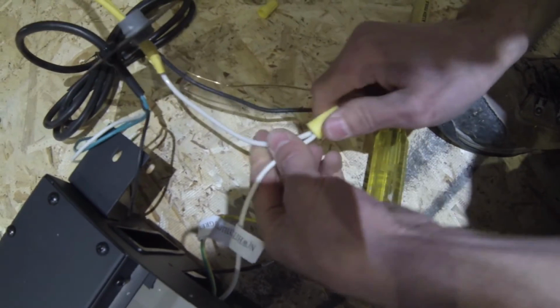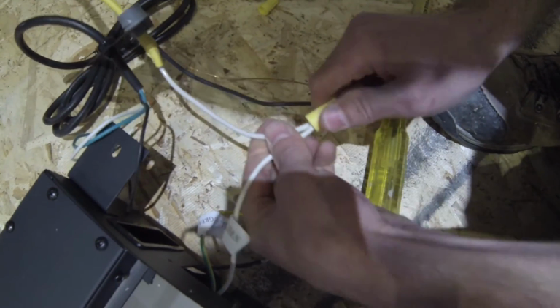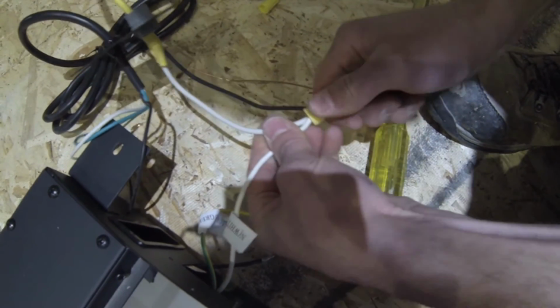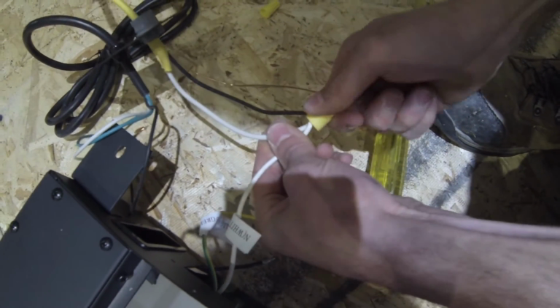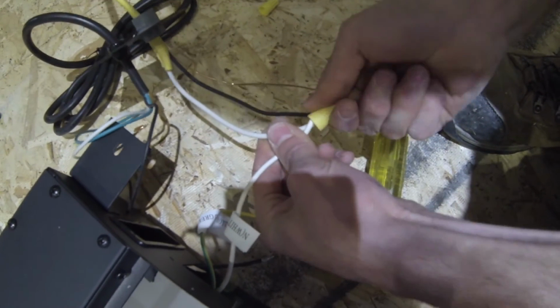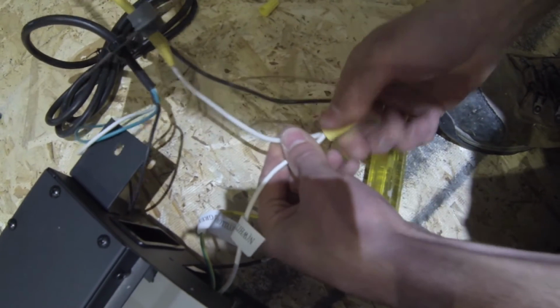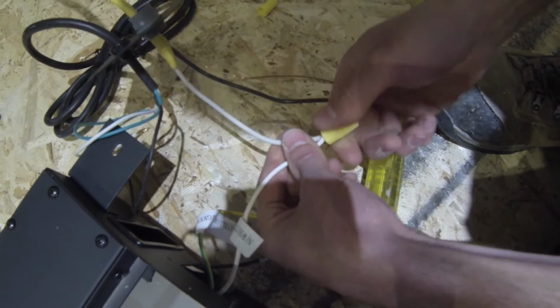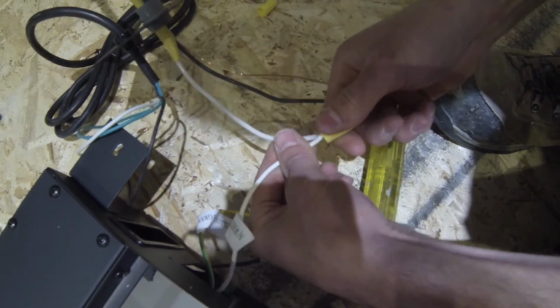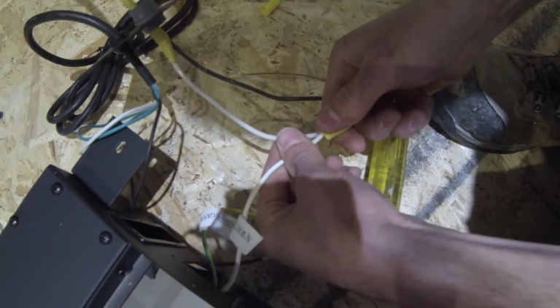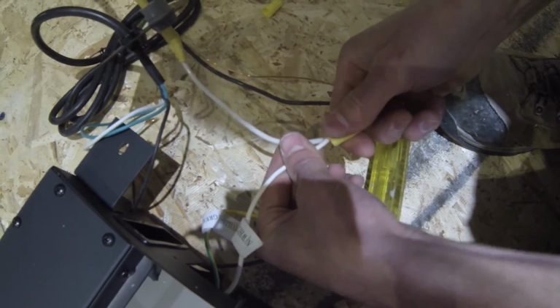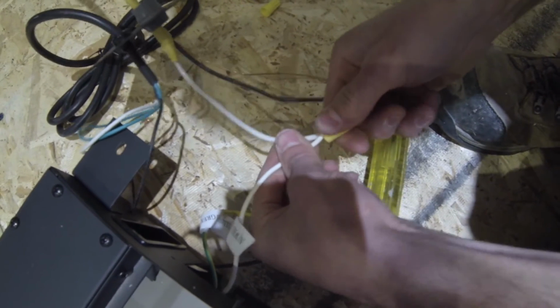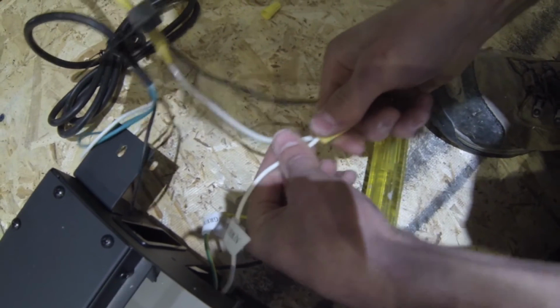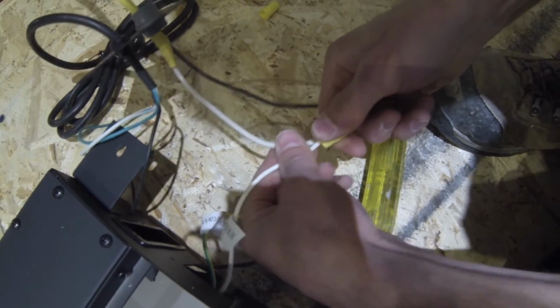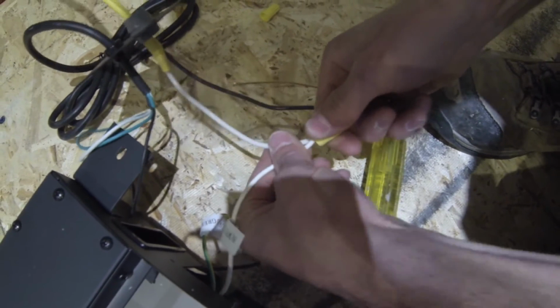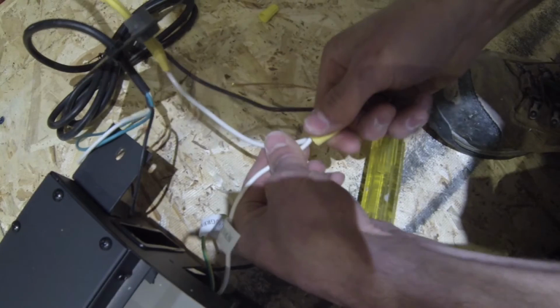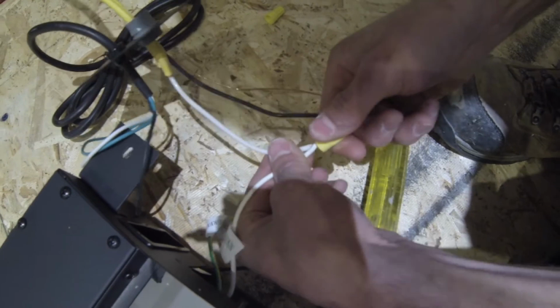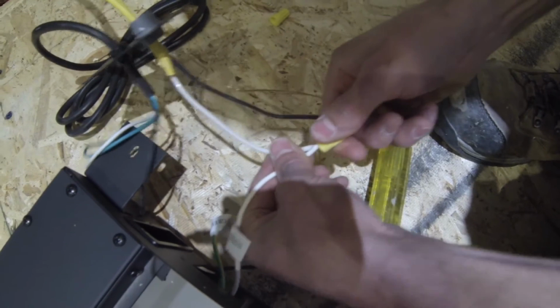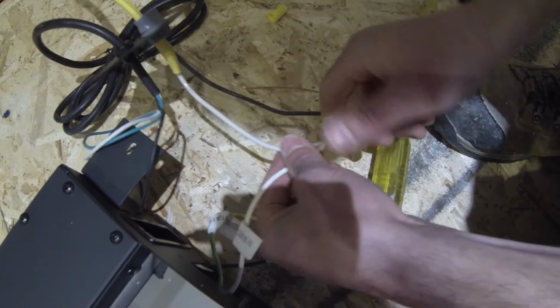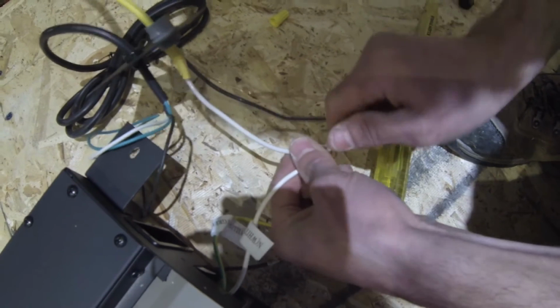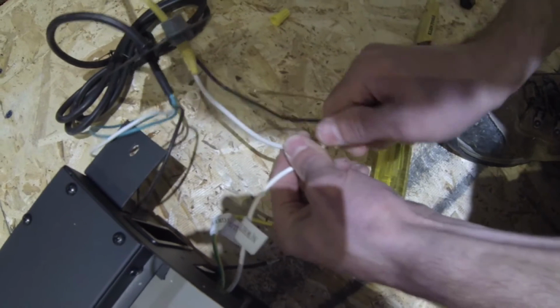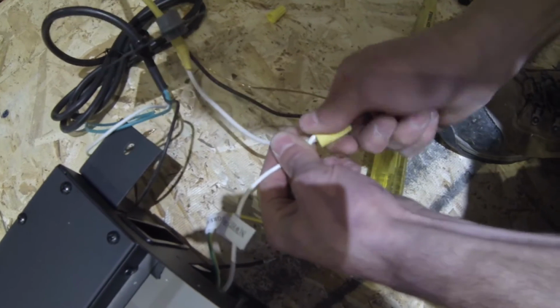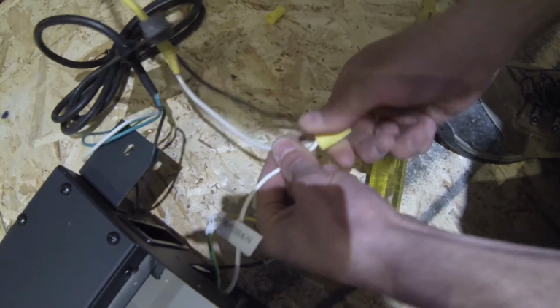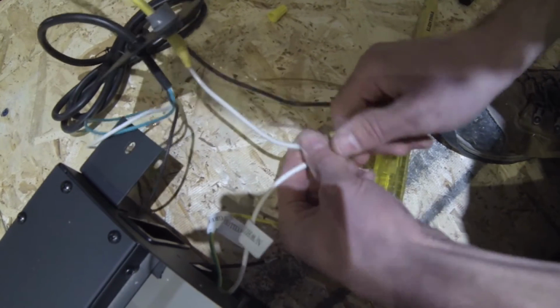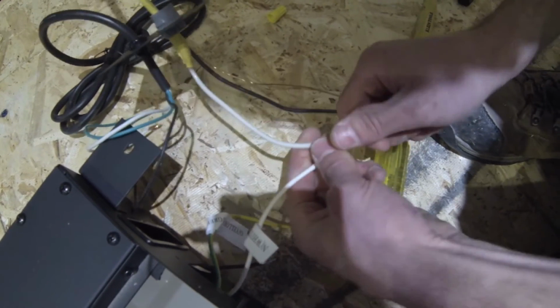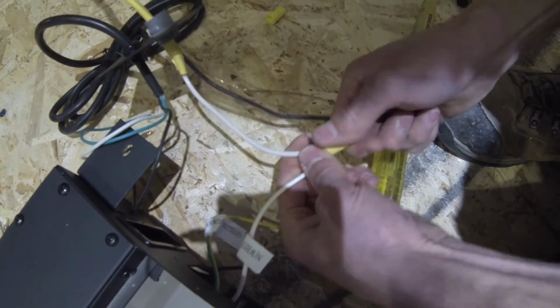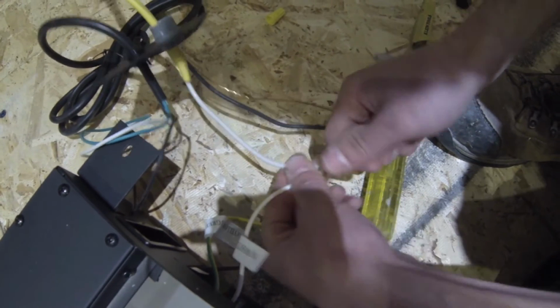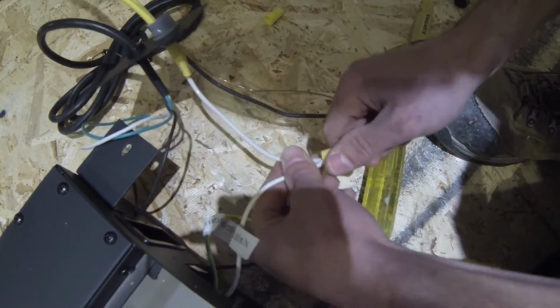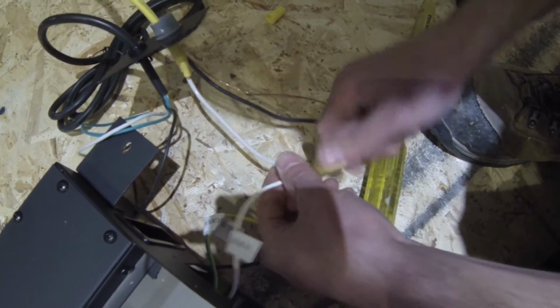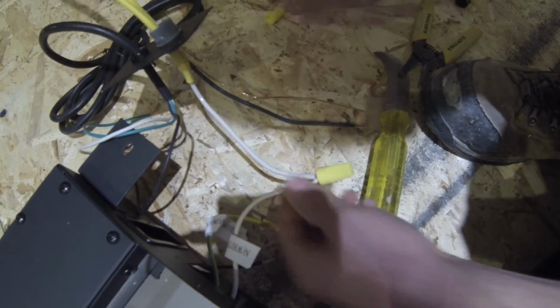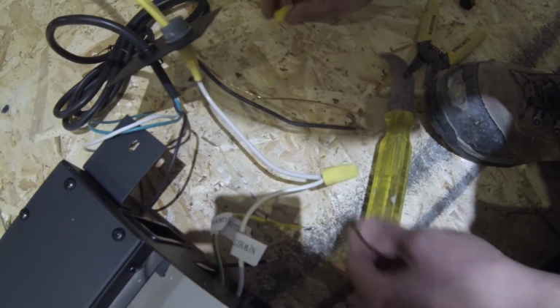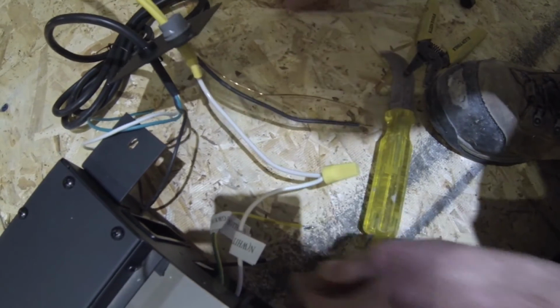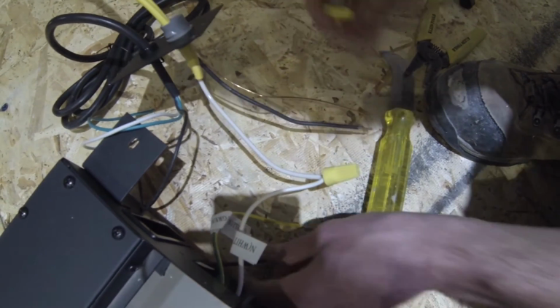After you have the wire nut twisted on, just give the wires a pull to make sure that they're attached firmly.